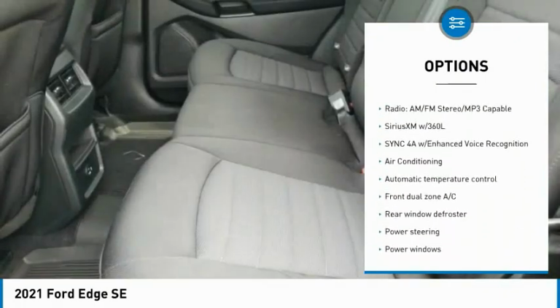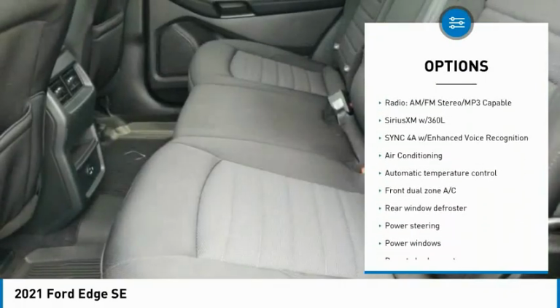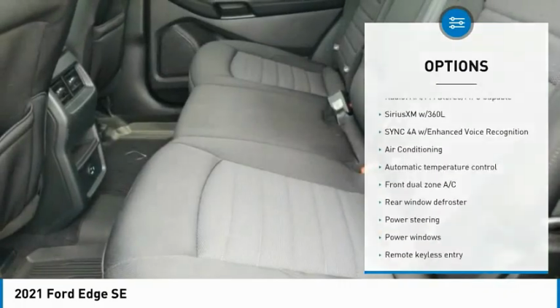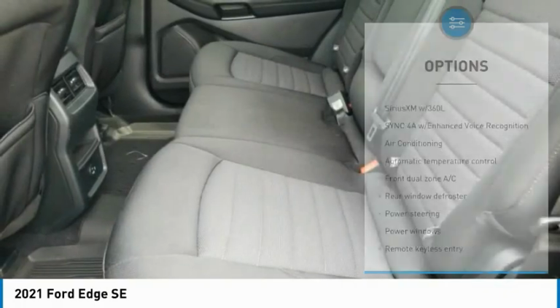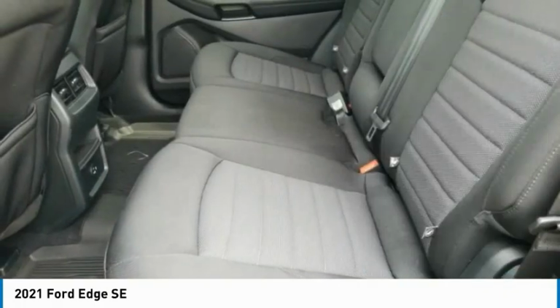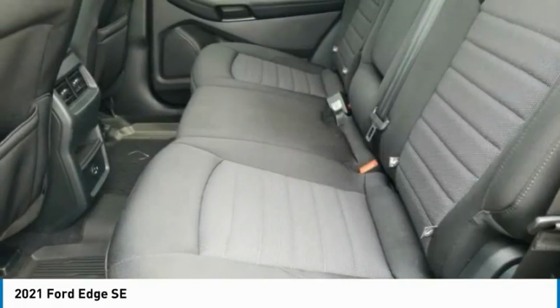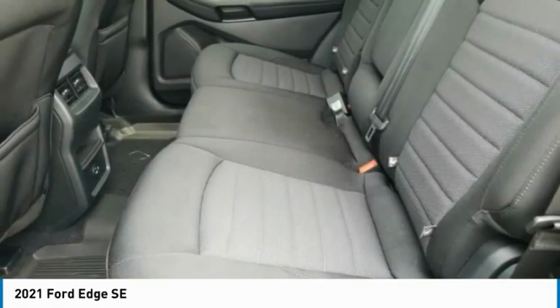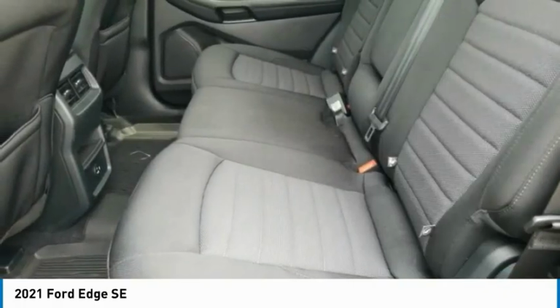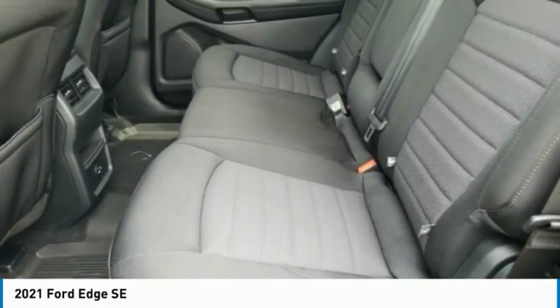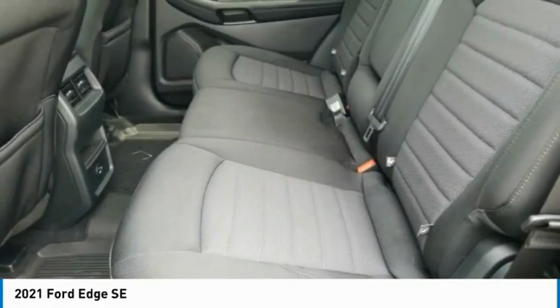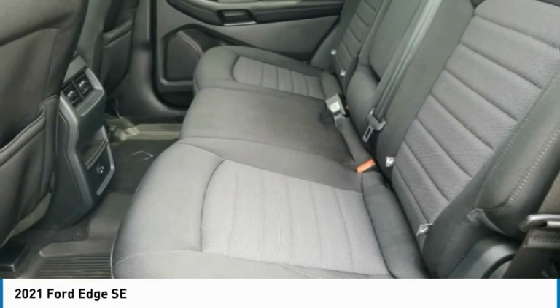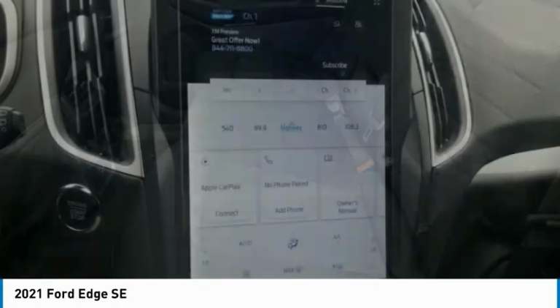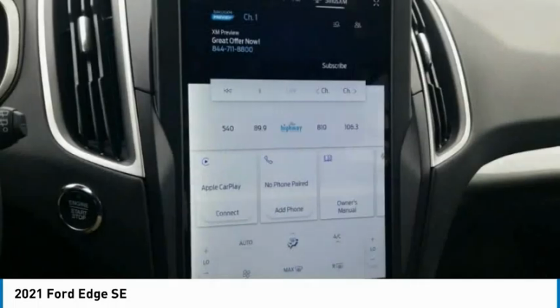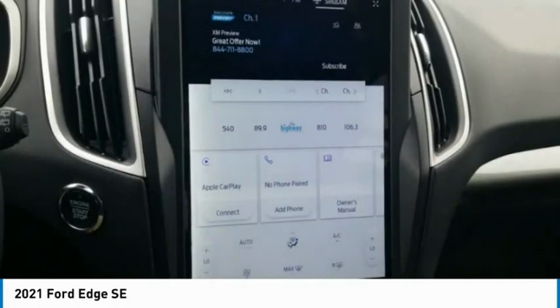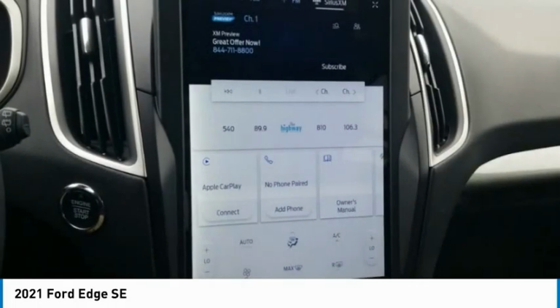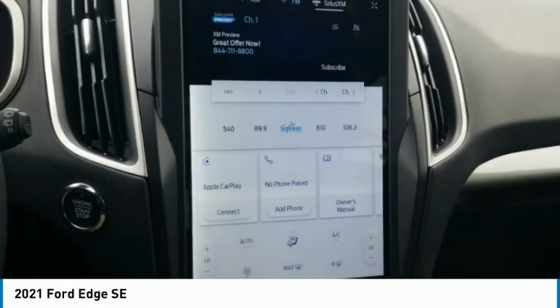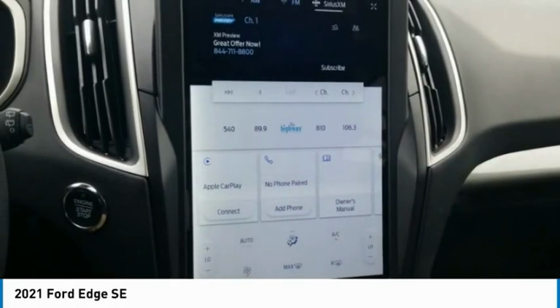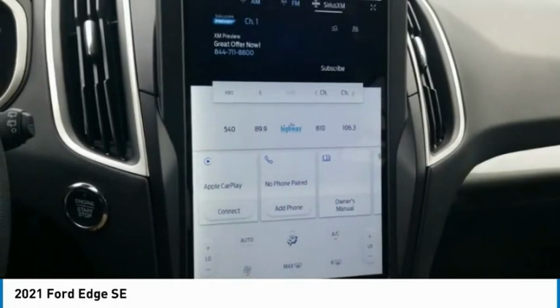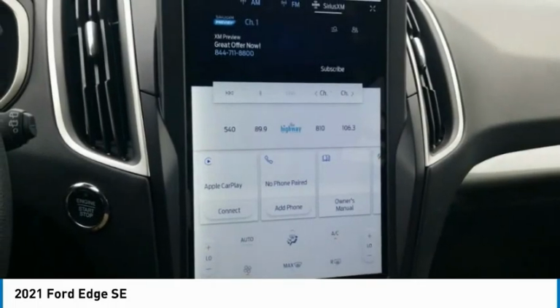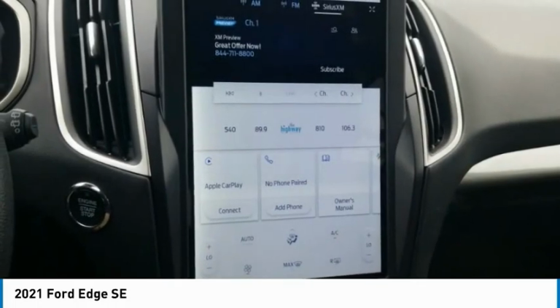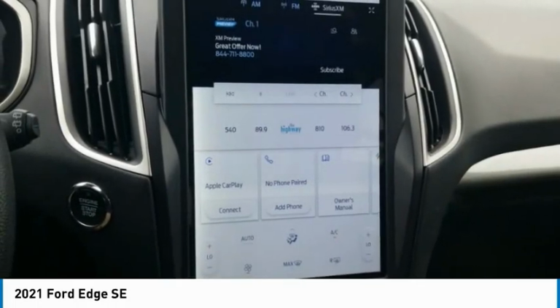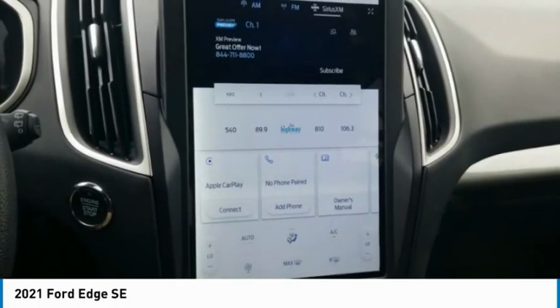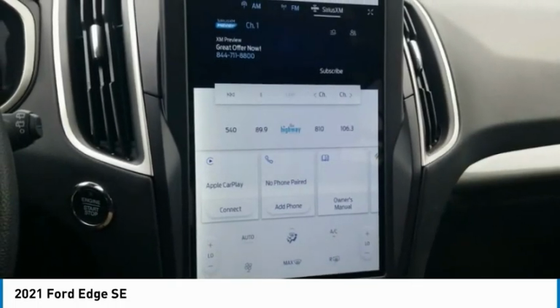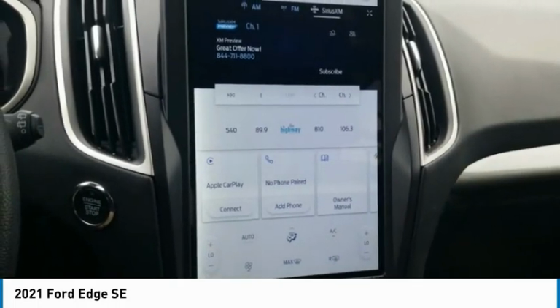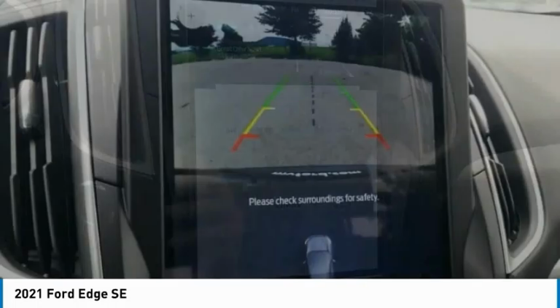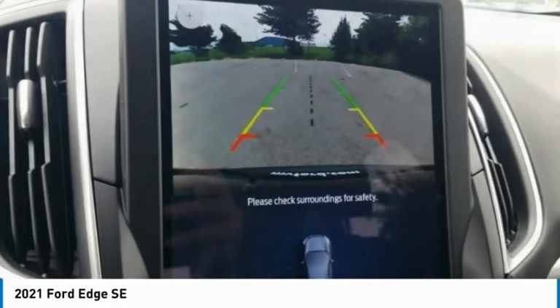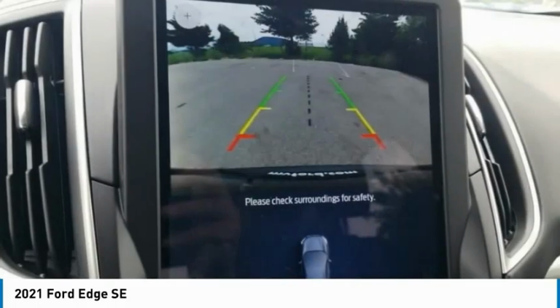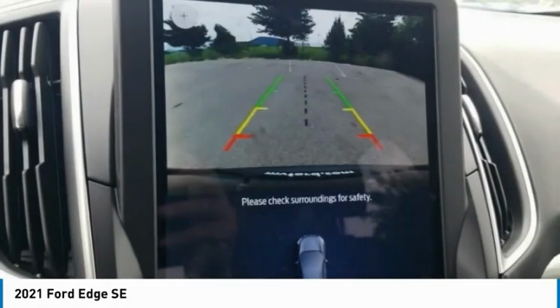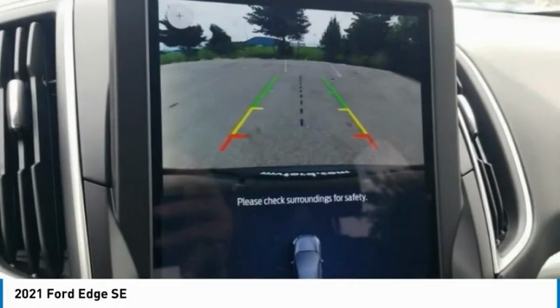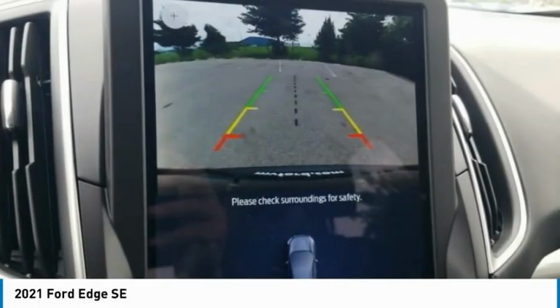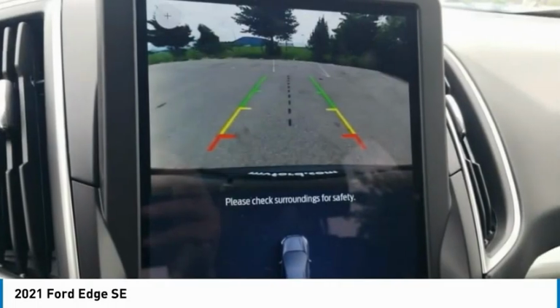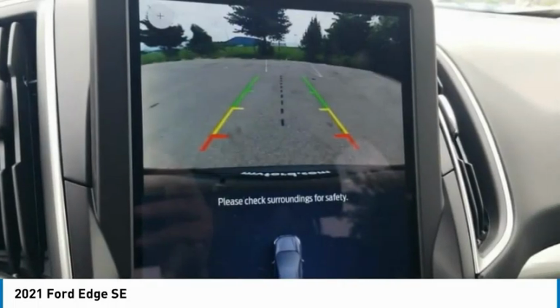Four-wheel disc brakes, rear window defroster, rear window wiper, low tire pressure warning. Come take a test drive today.